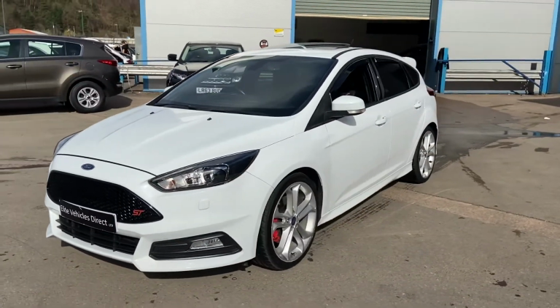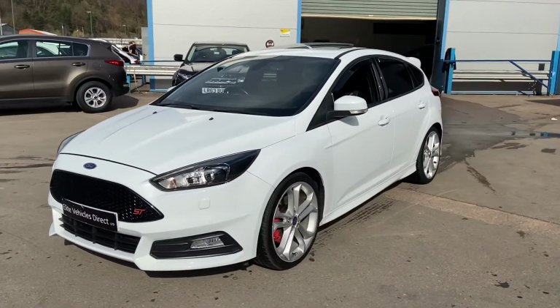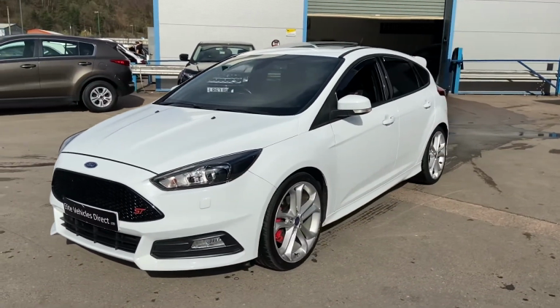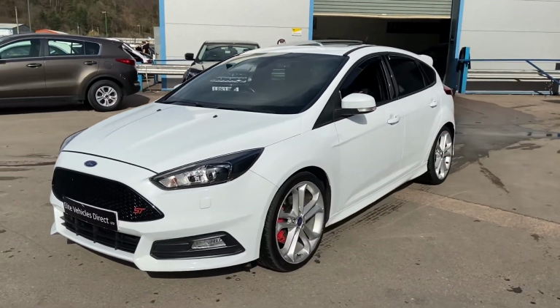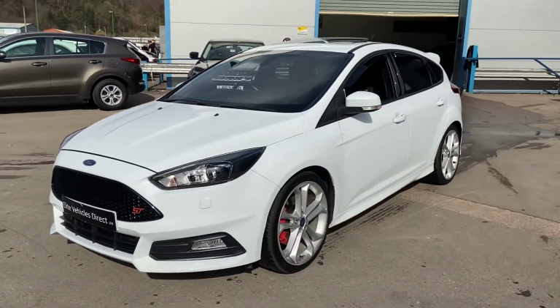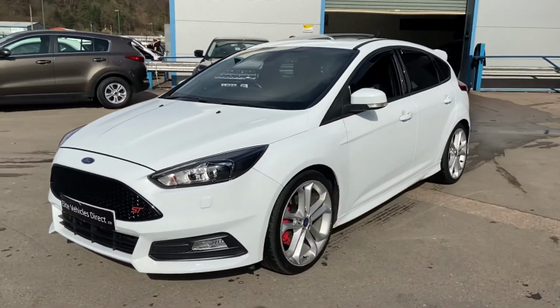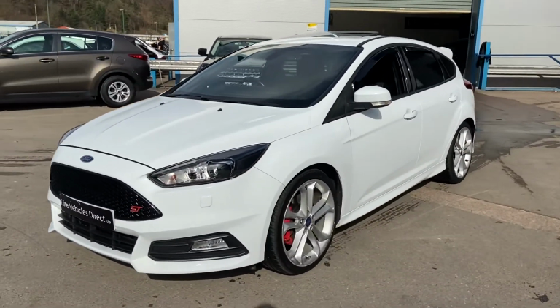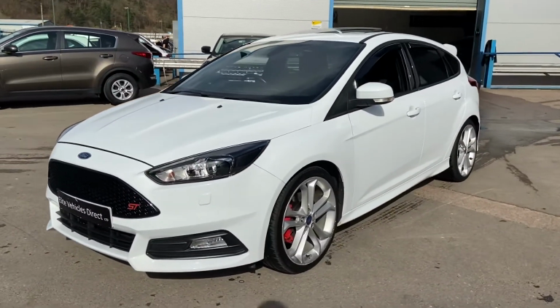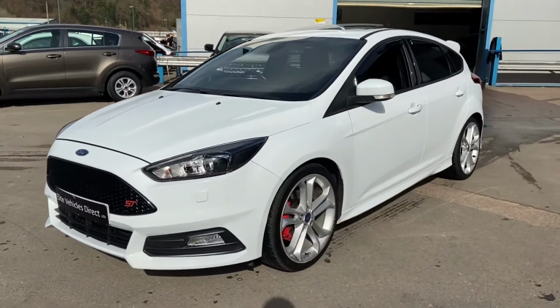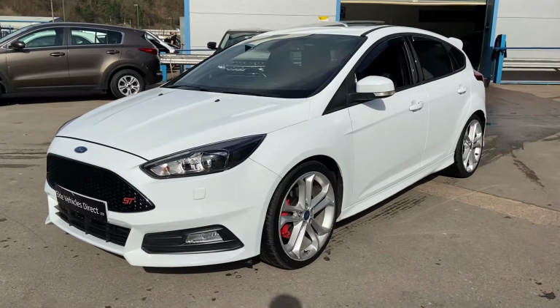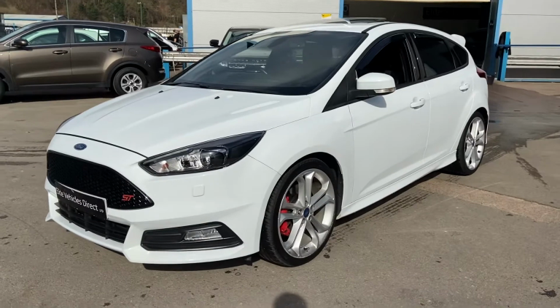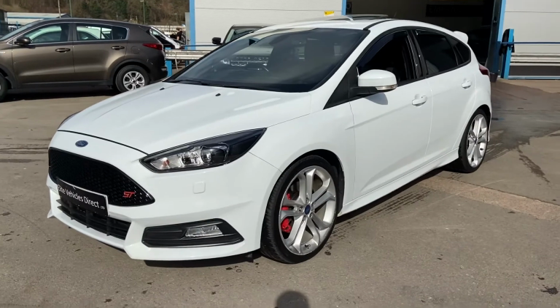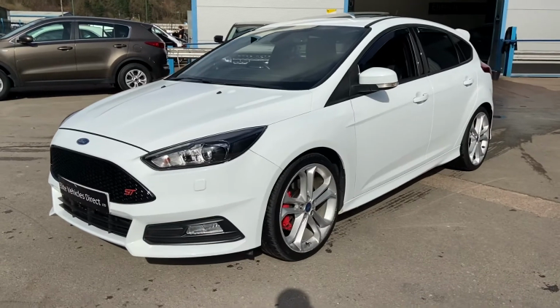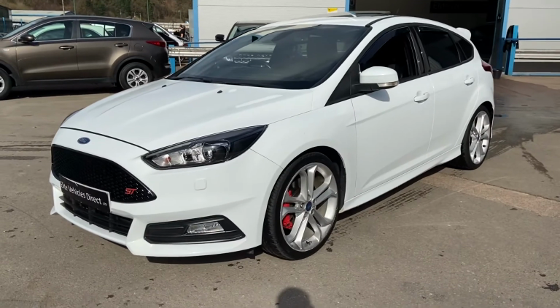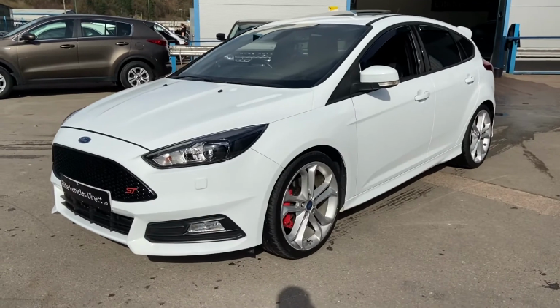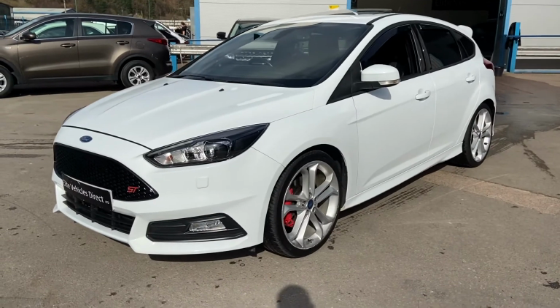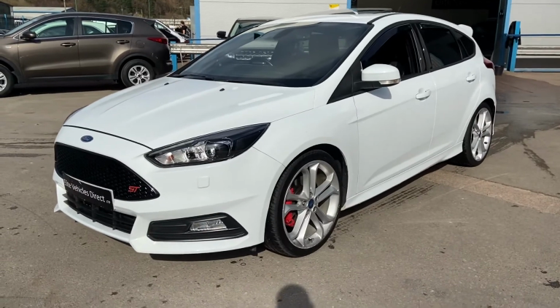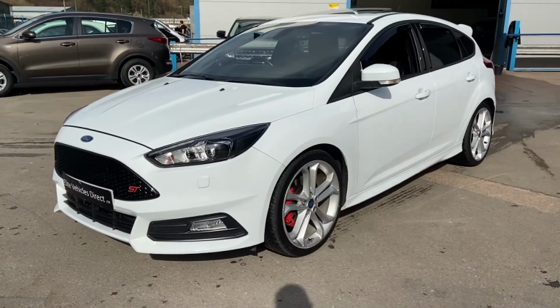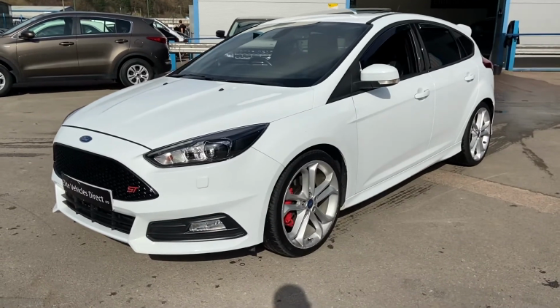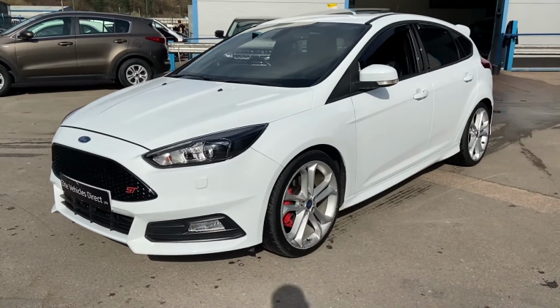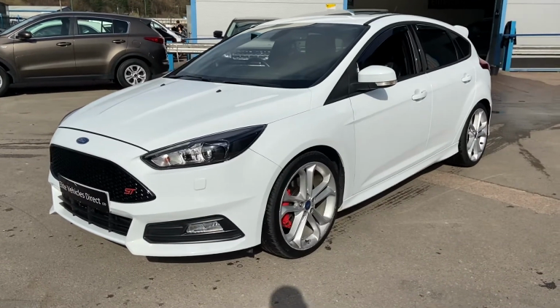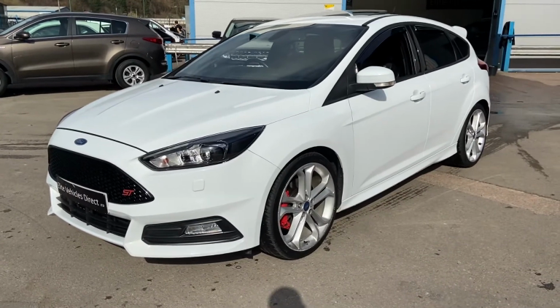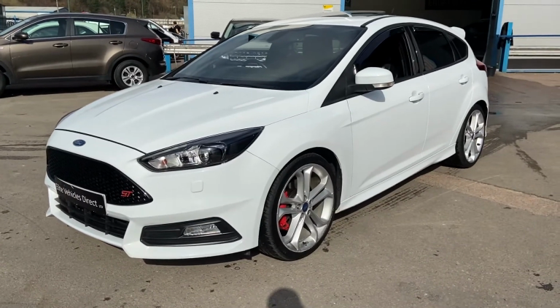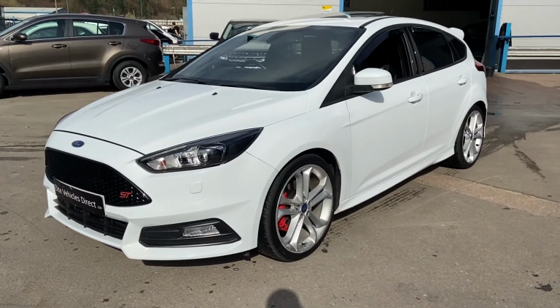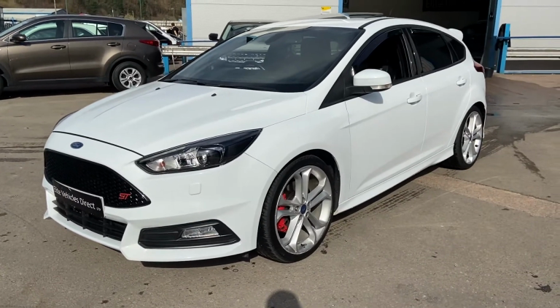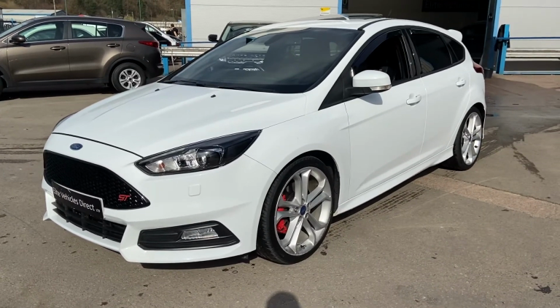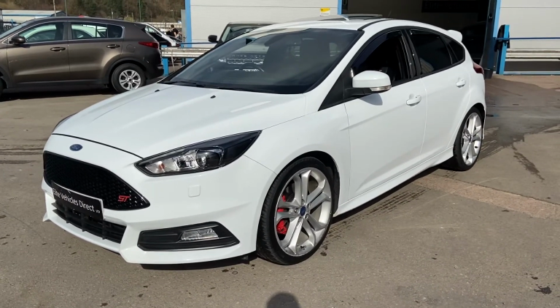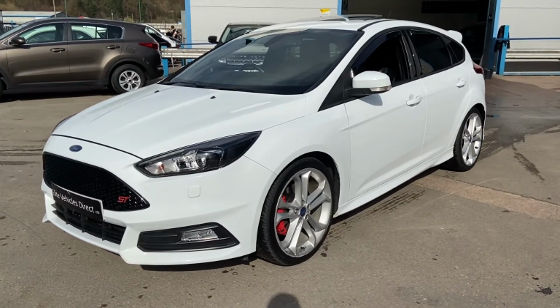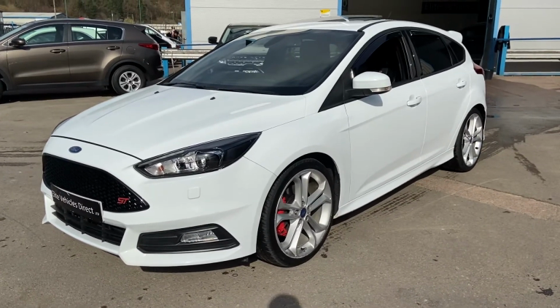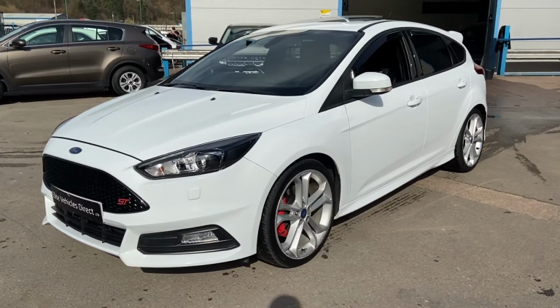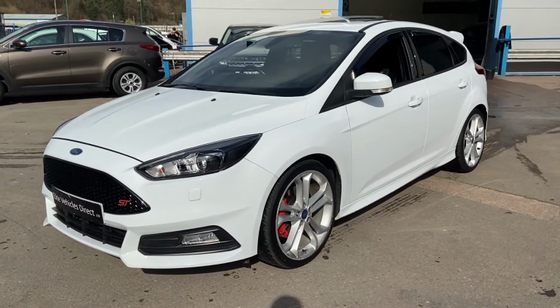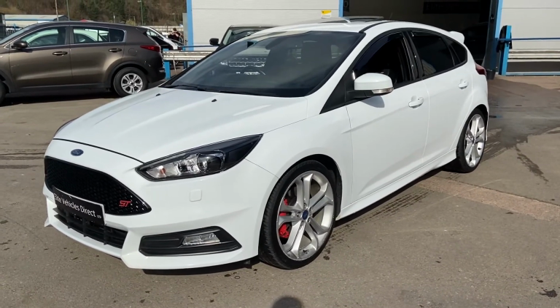Any more questions on this car, please give us a call, and don't forget to check out our reviews on AutoTrader.